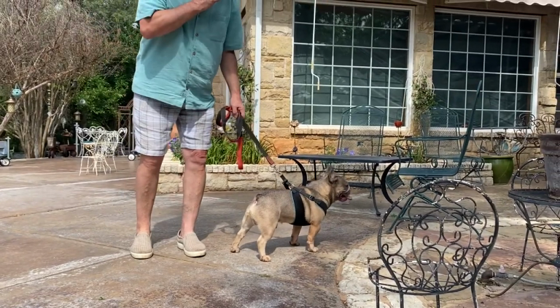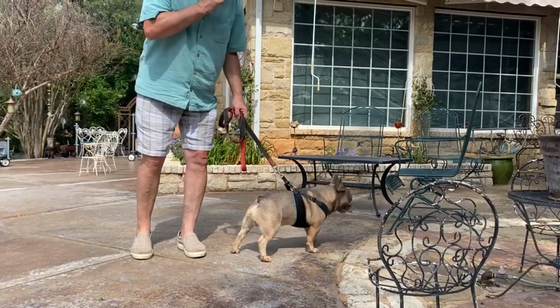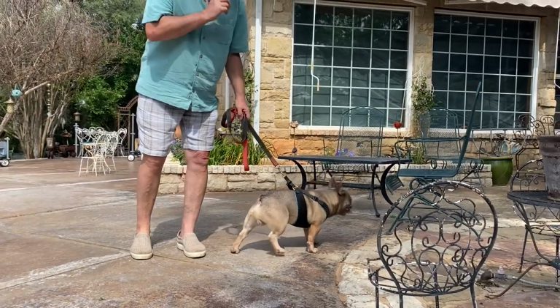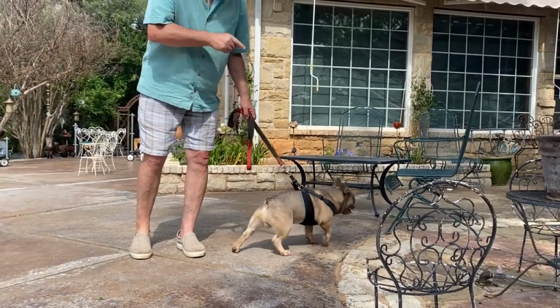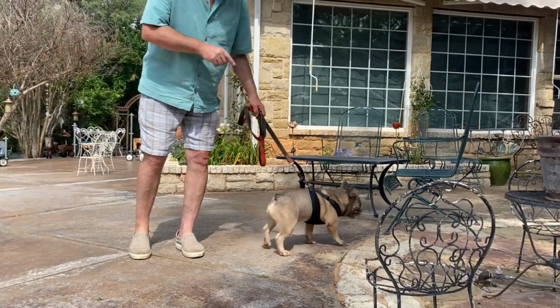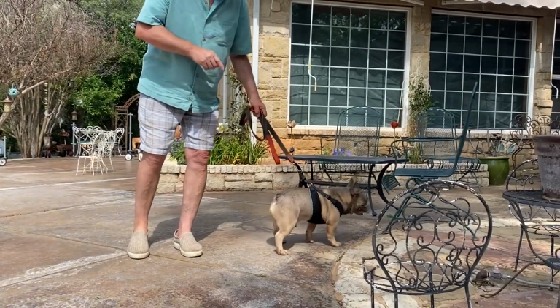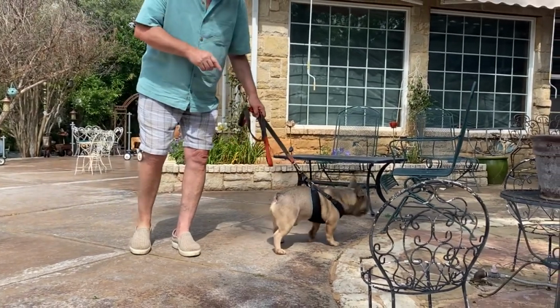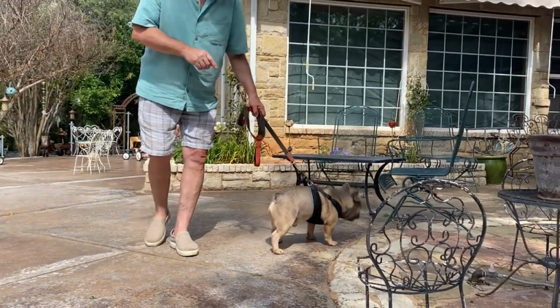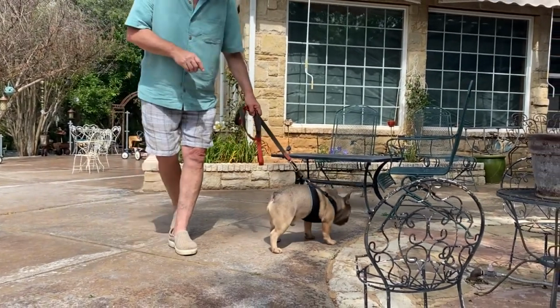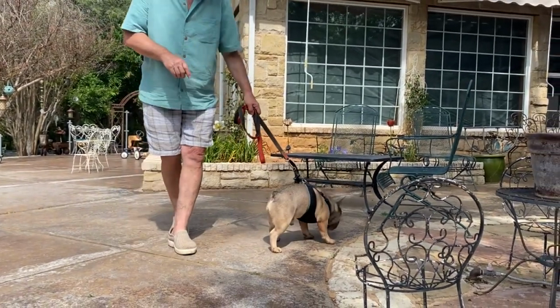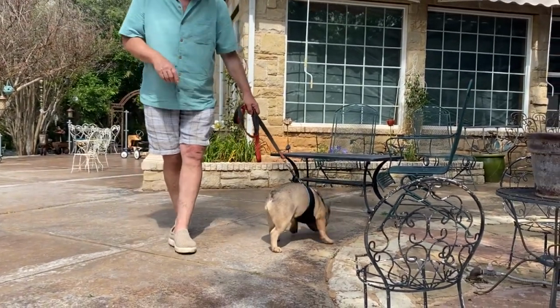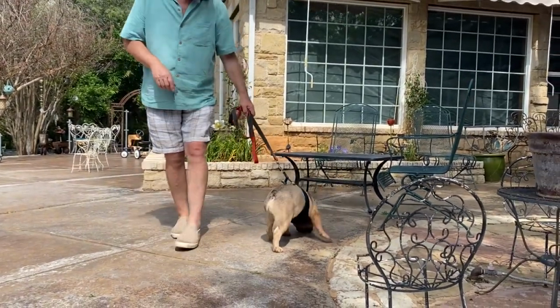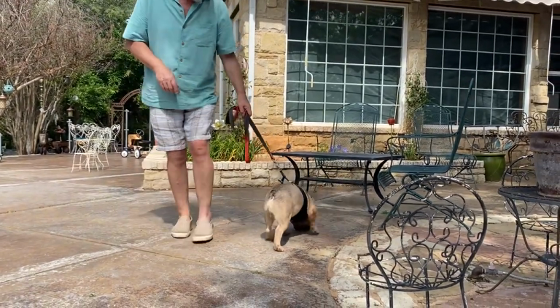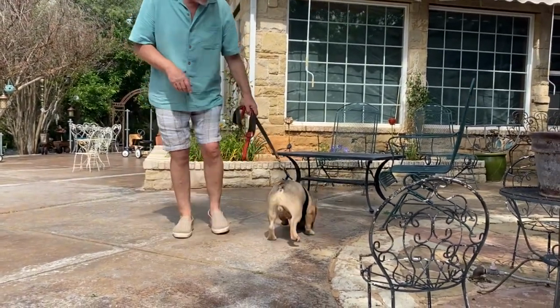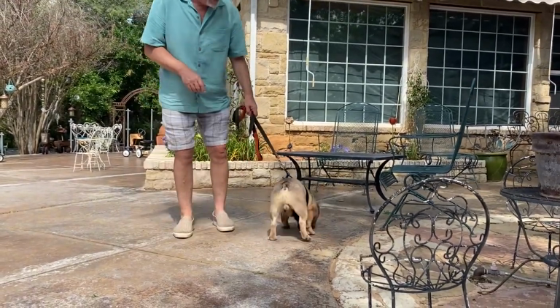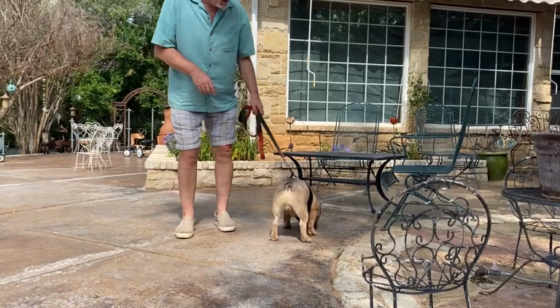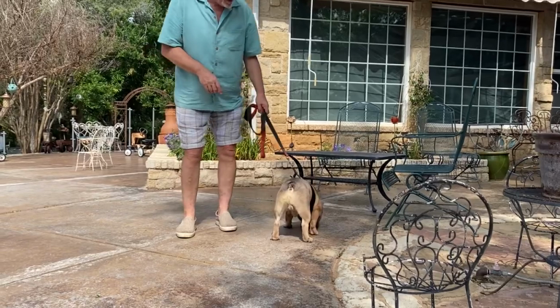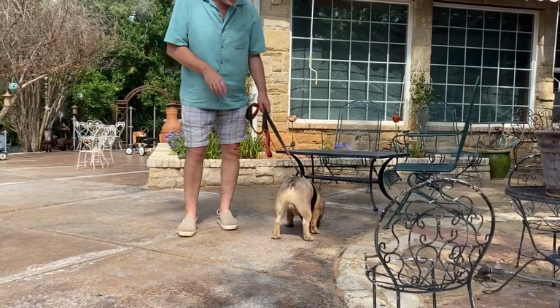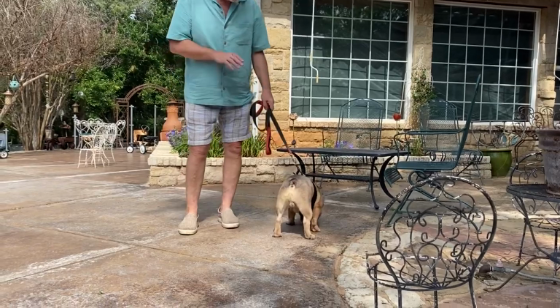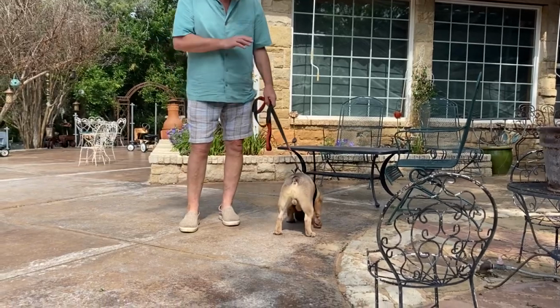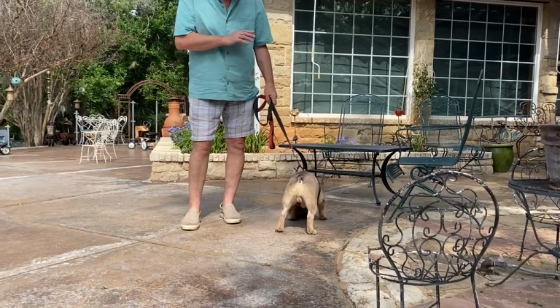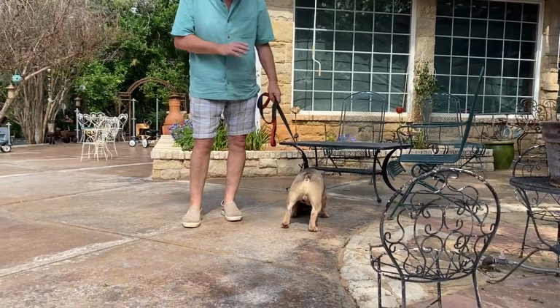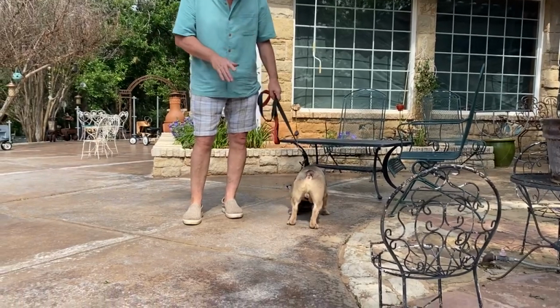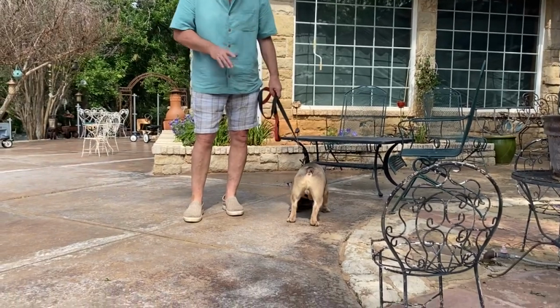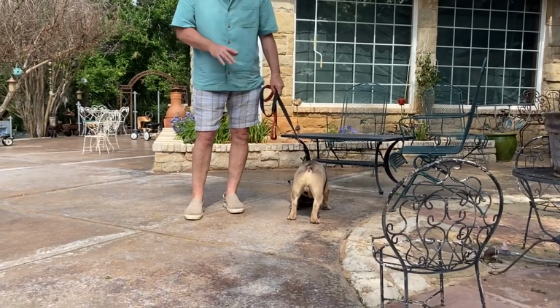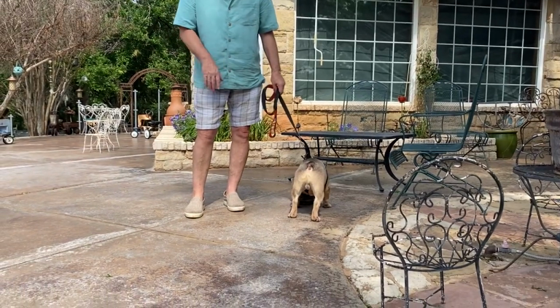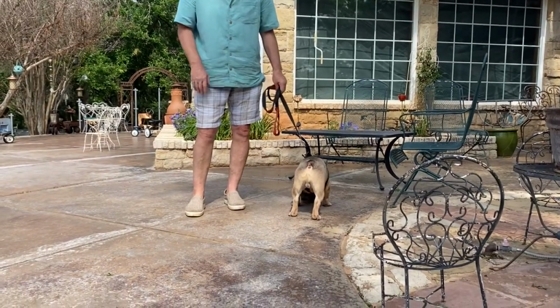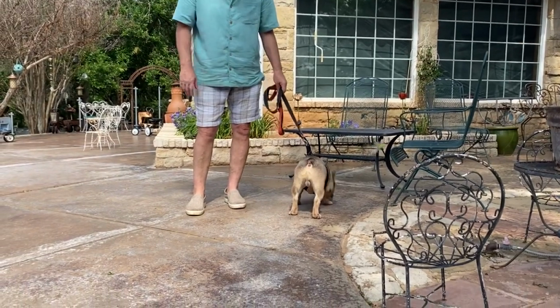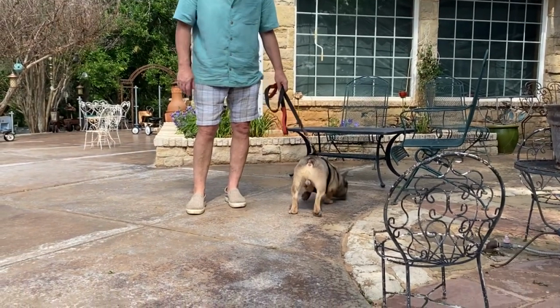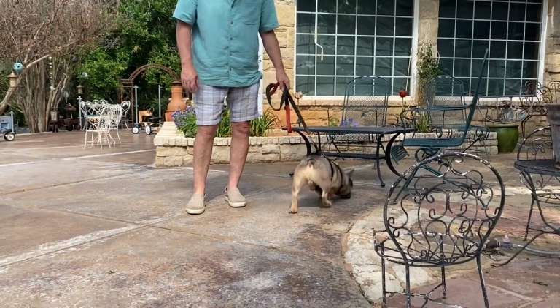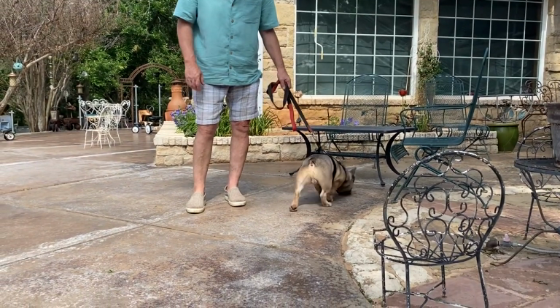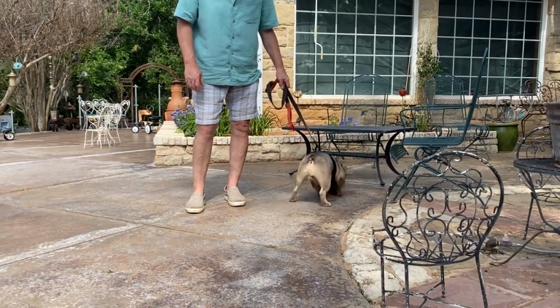He doesn't beat Sterling in the number of times he's been bred, but he's really up there, and he is a healthy, healthy dog — healthy as a horse.